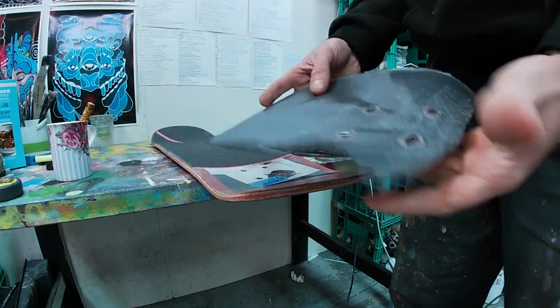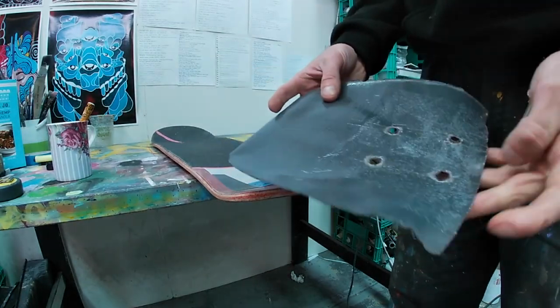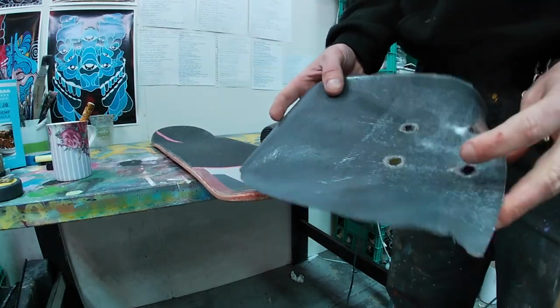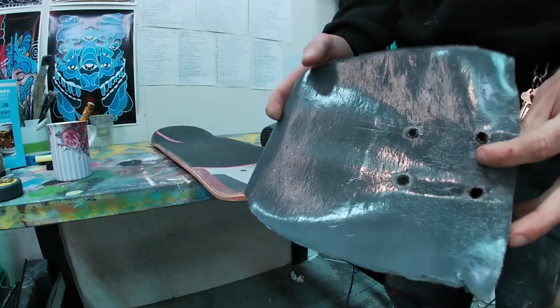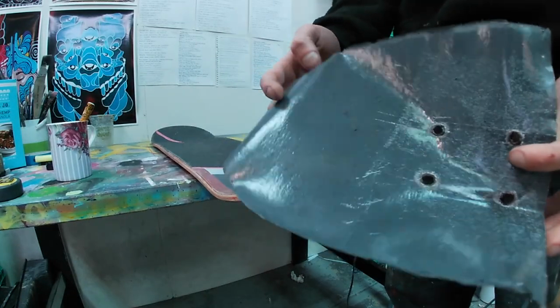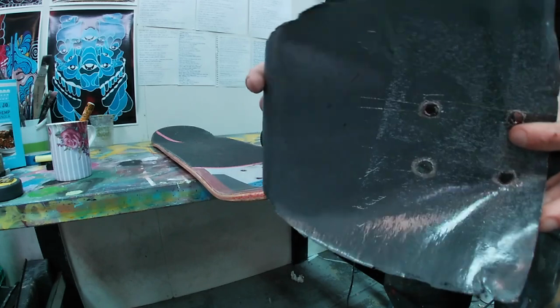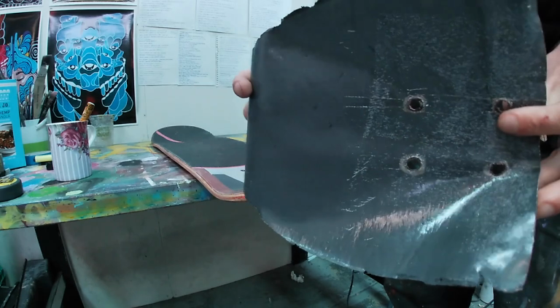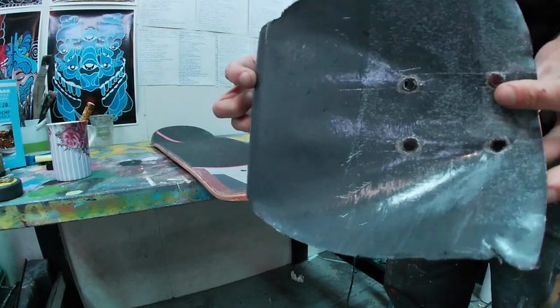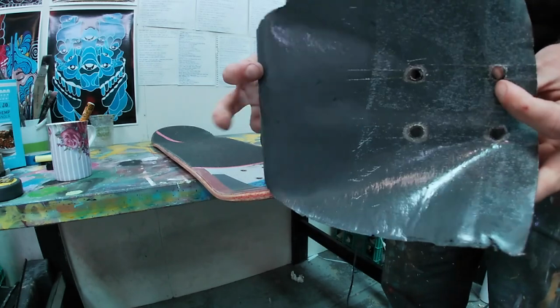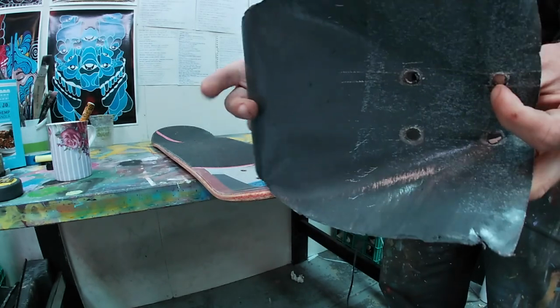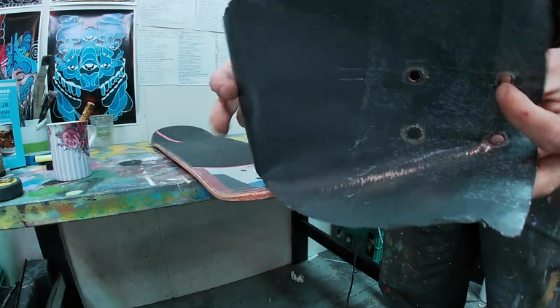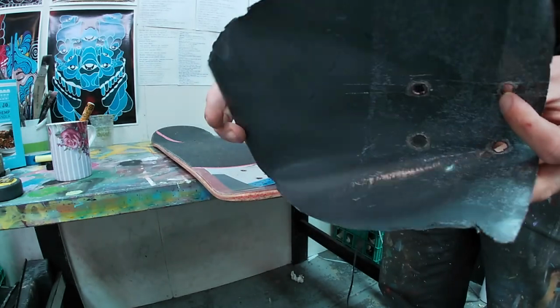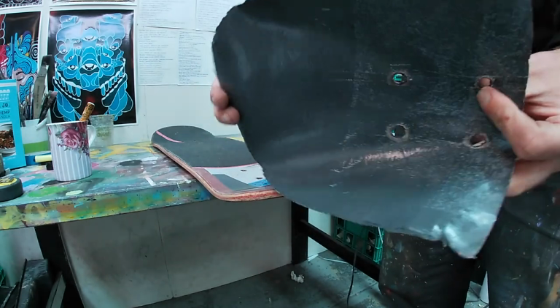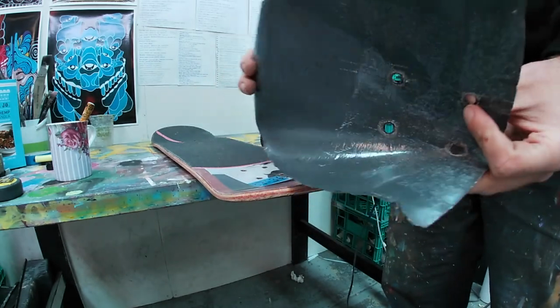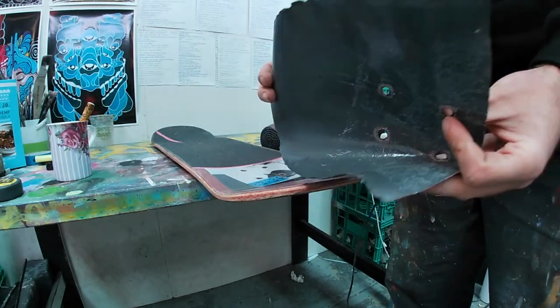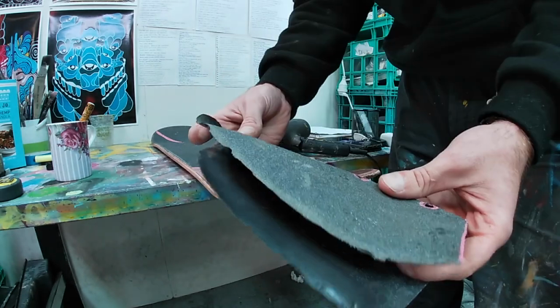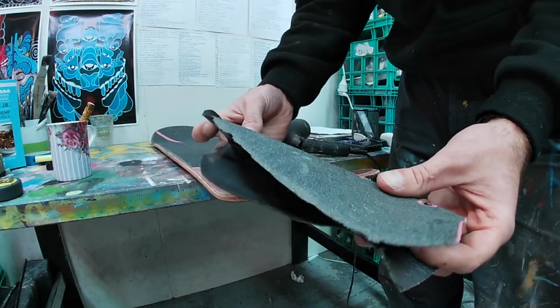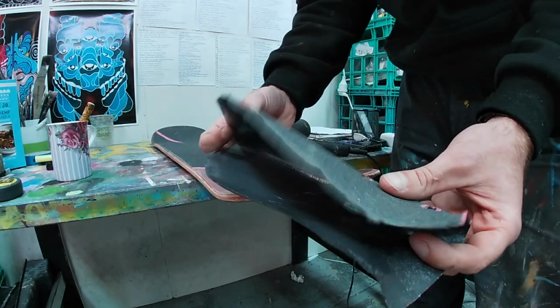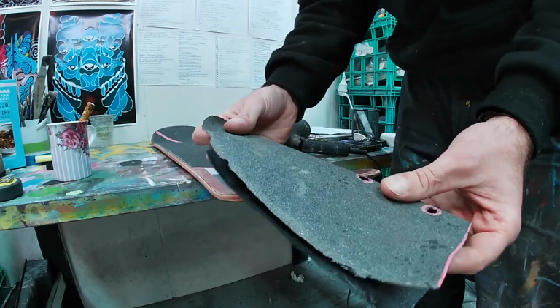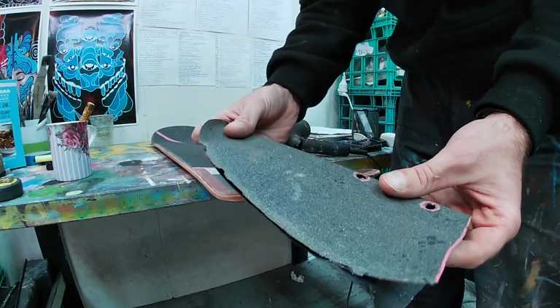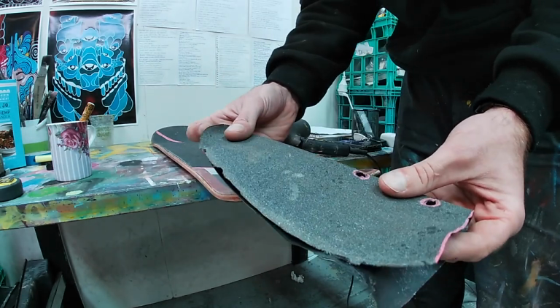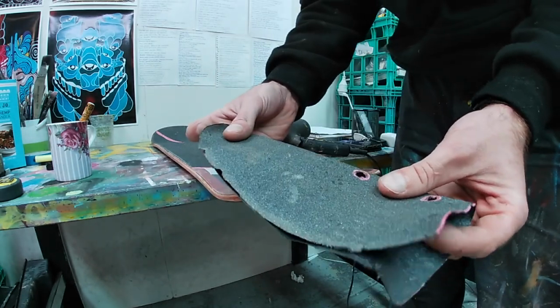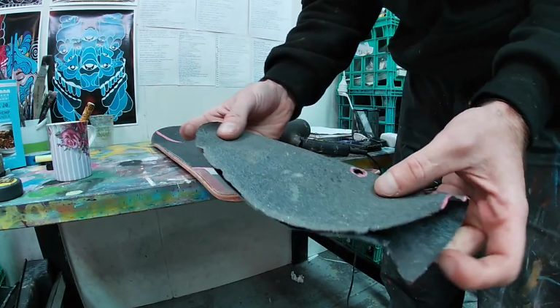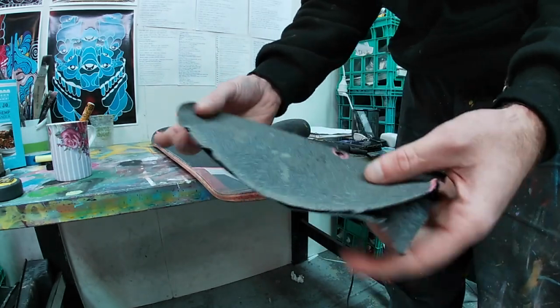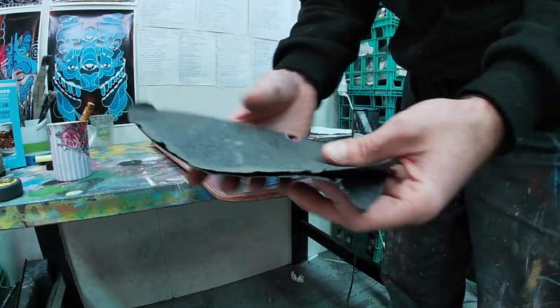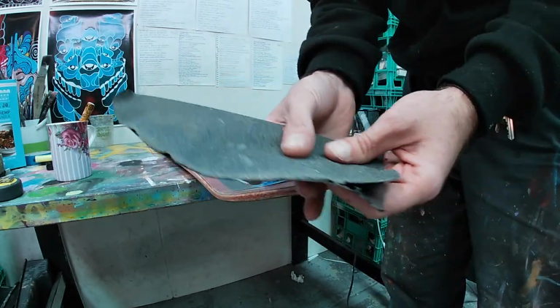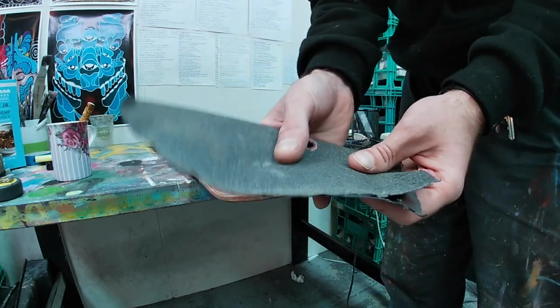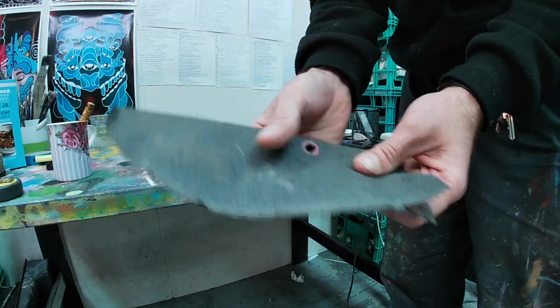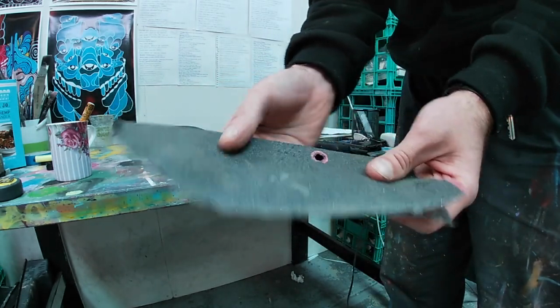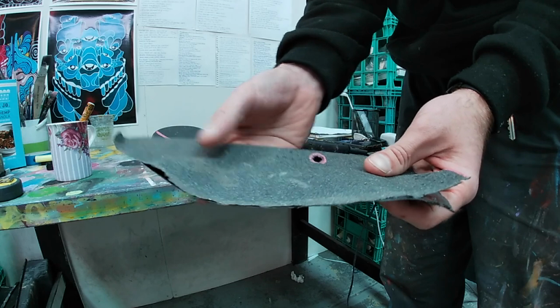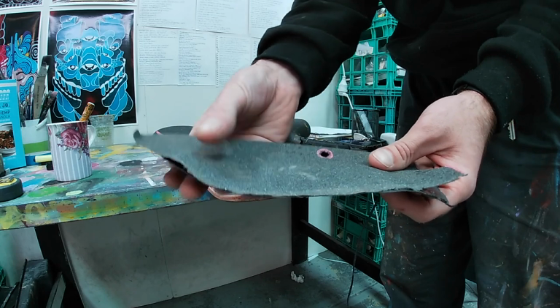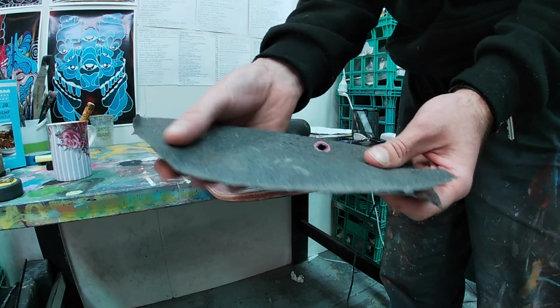I have a no-brainer tip here for all you guys looking to paint the board afterwards. Just stay to the end of the video and you'll be able to see exactly what I mean.